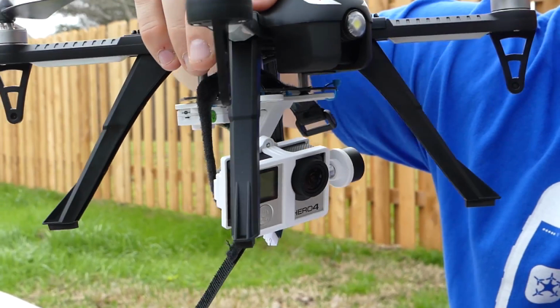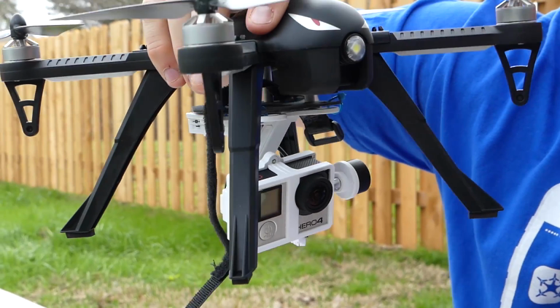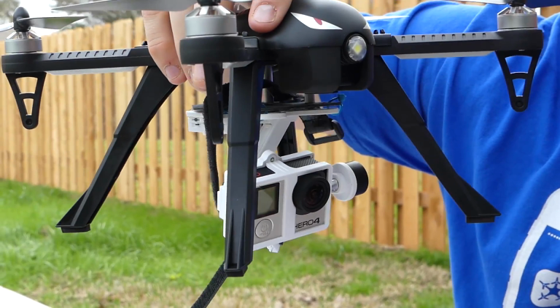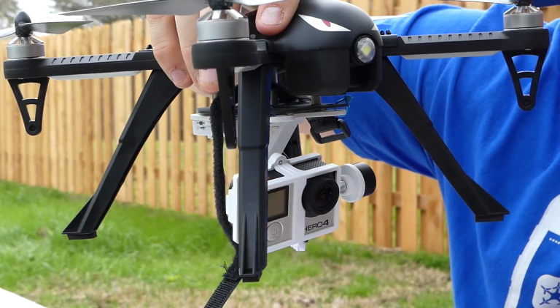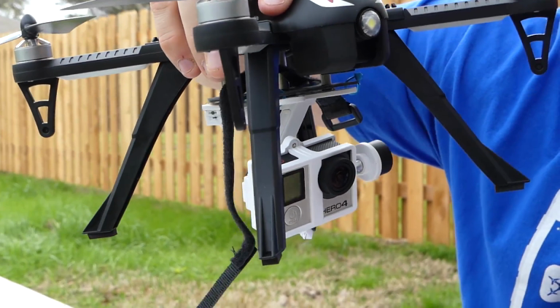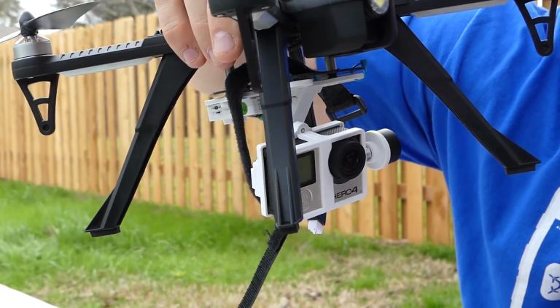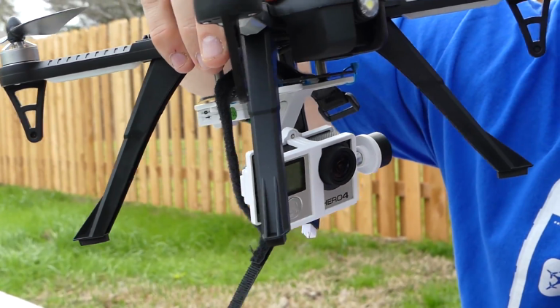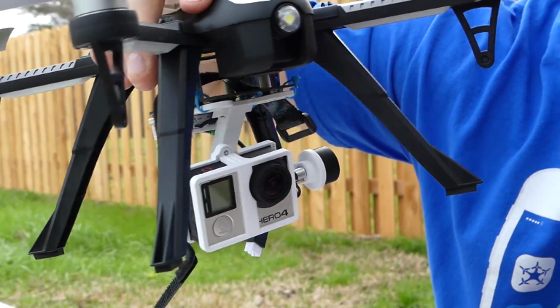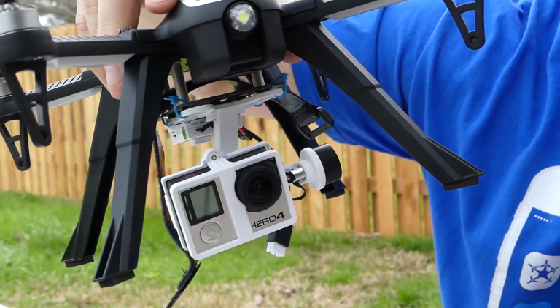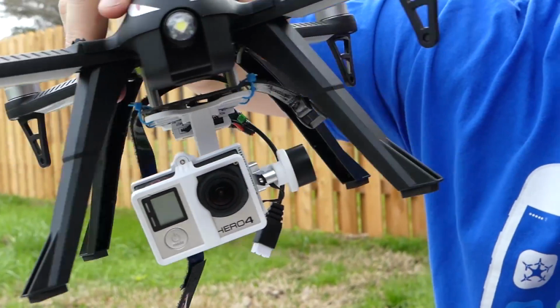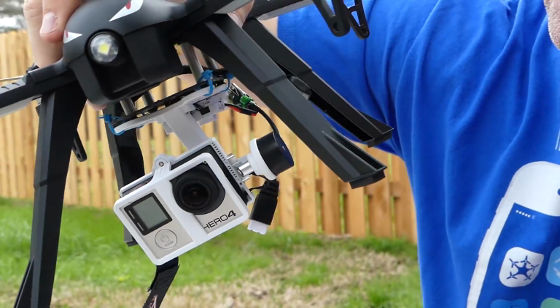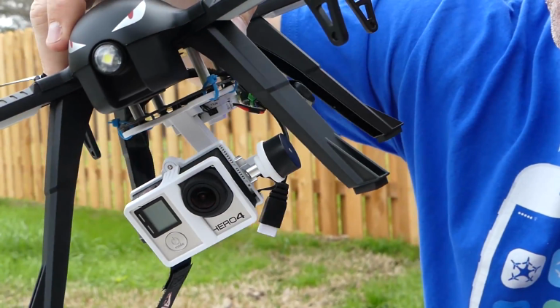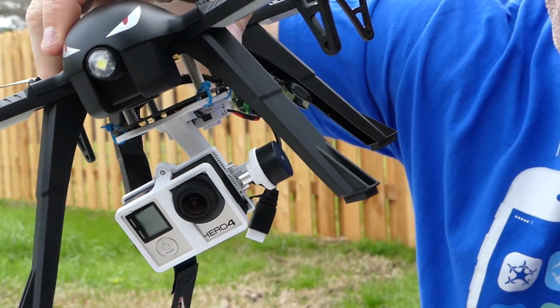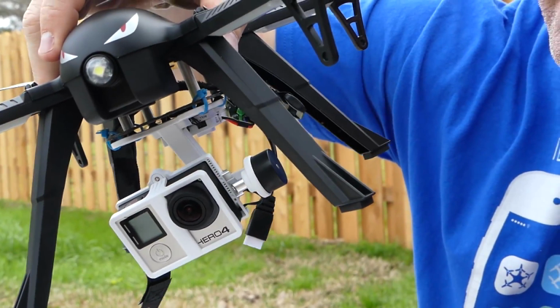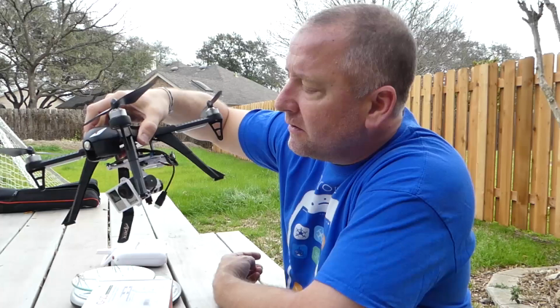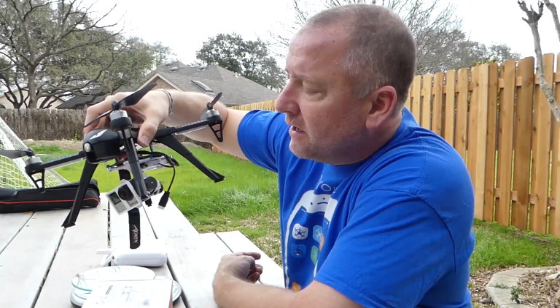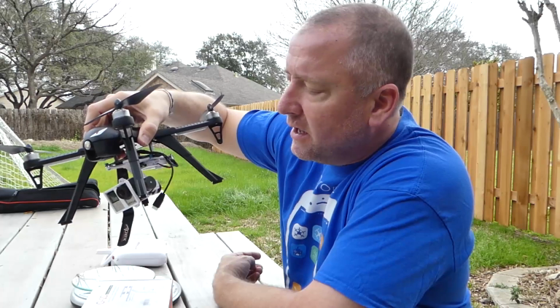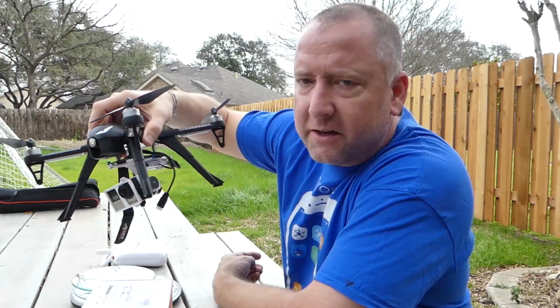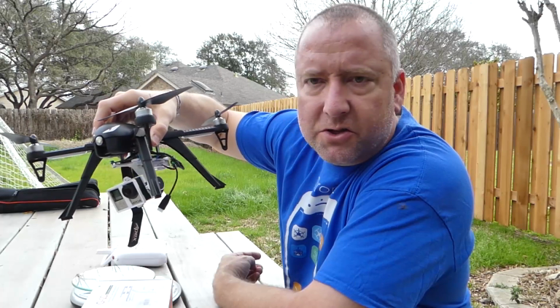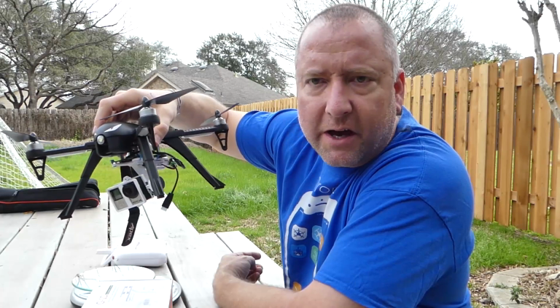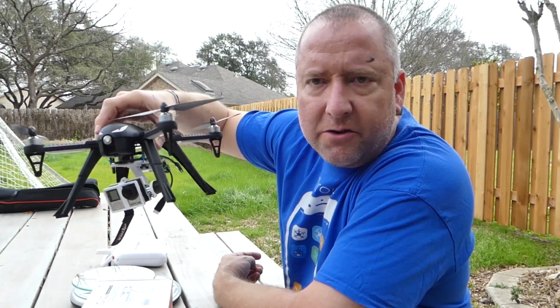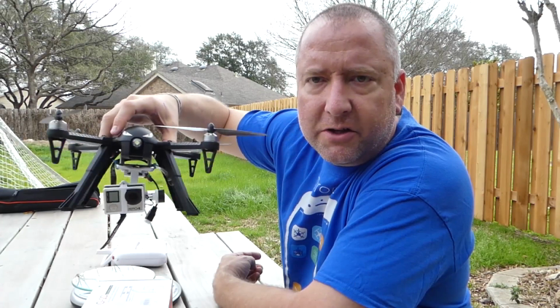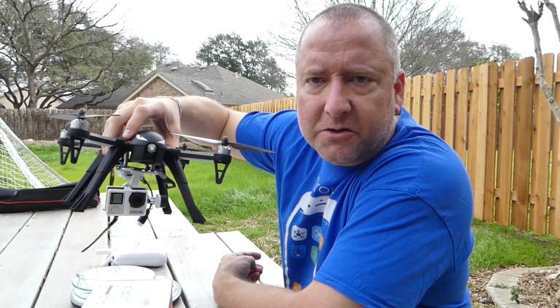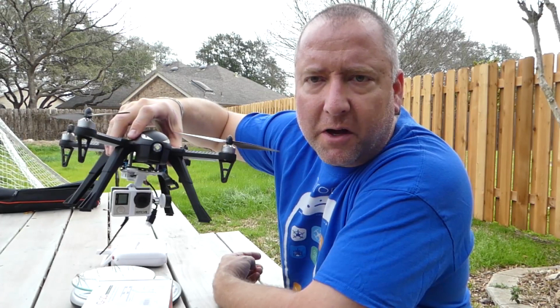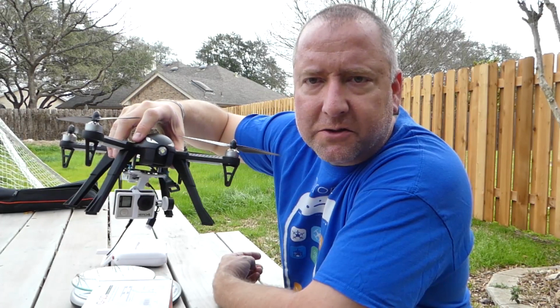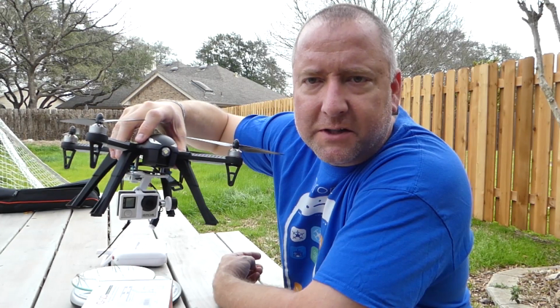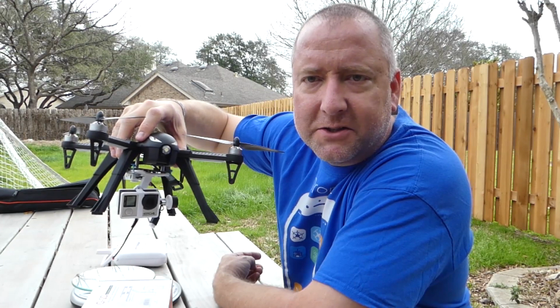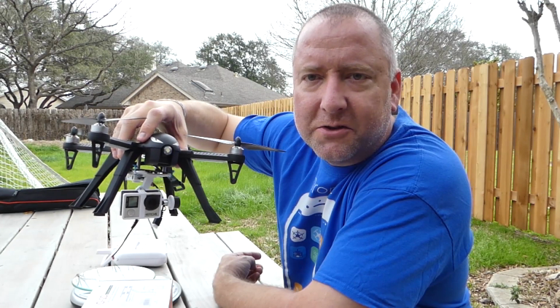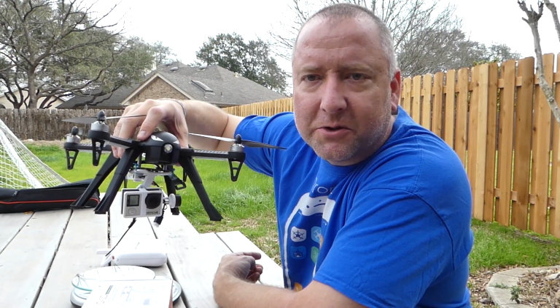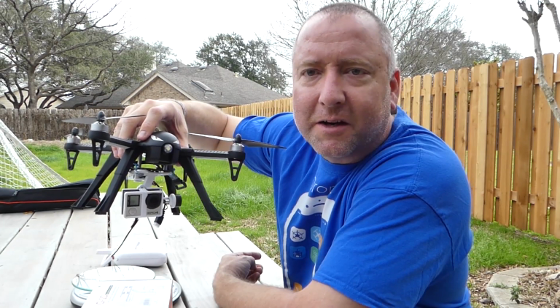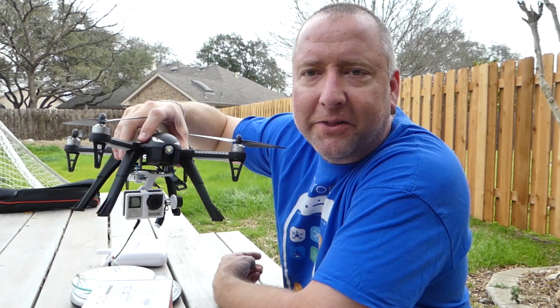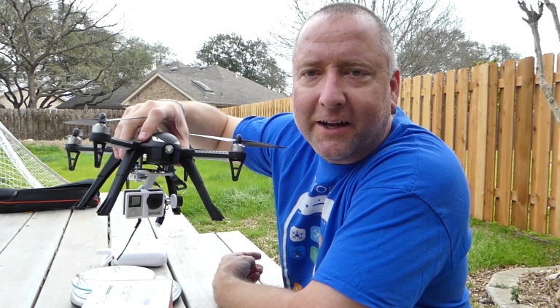I wanted to show you how I managed to put a gimbal on it and show you how you could do as well. So stay tuned and we'll talk about that.